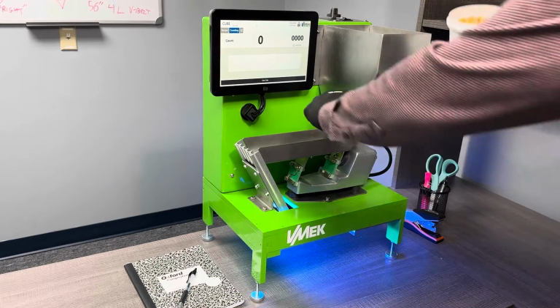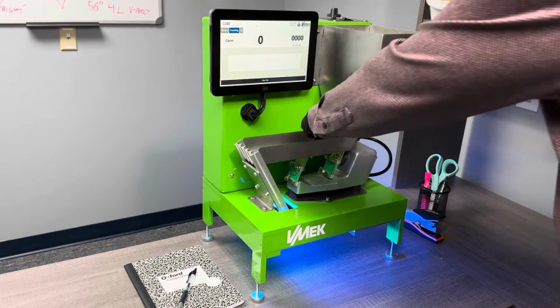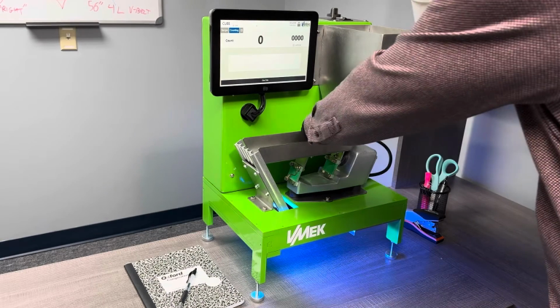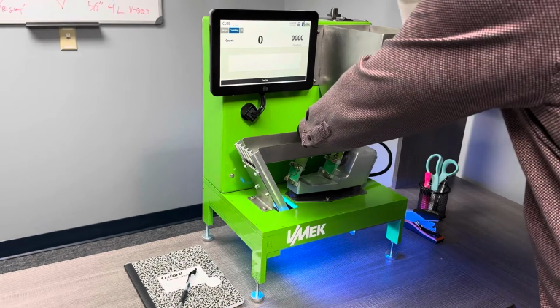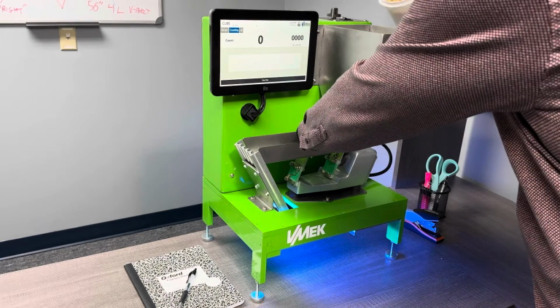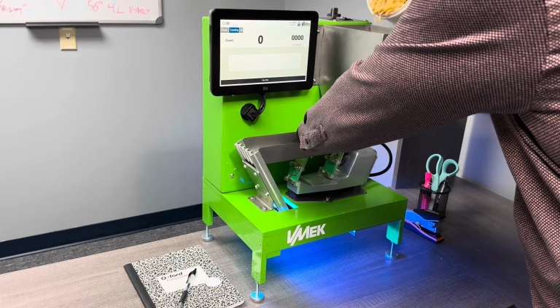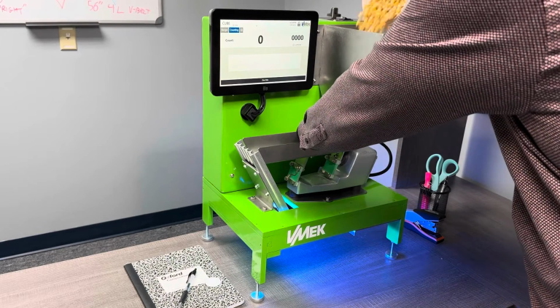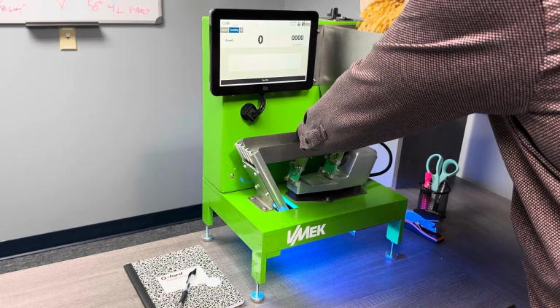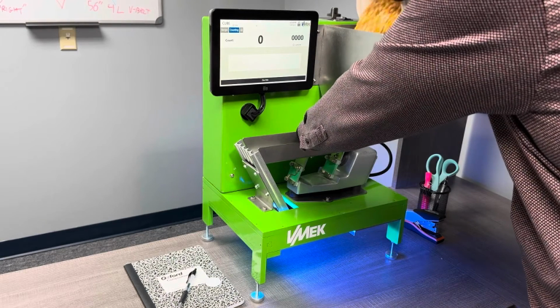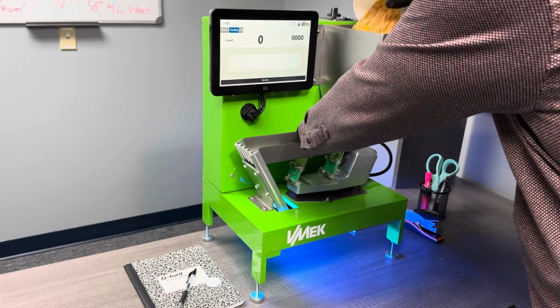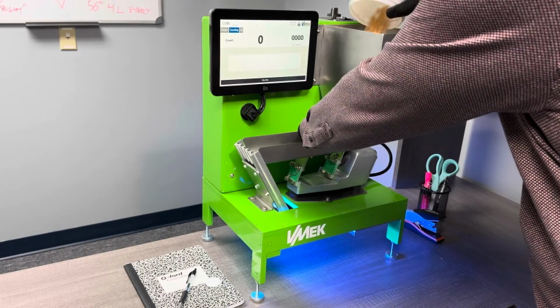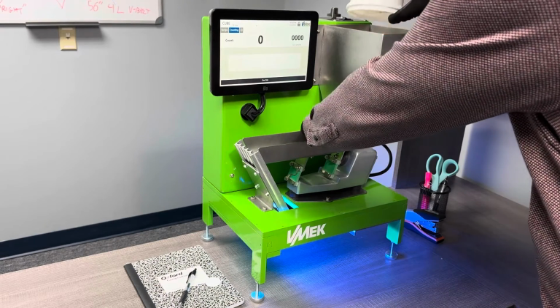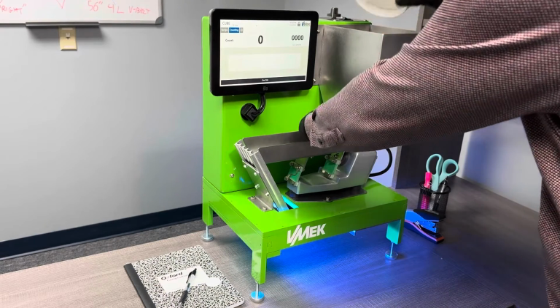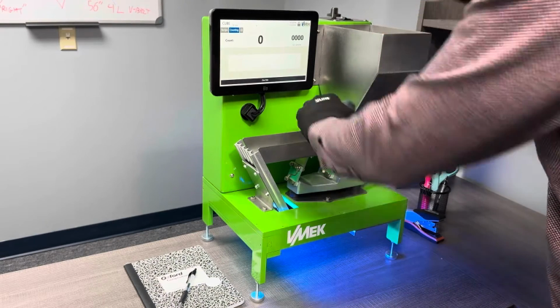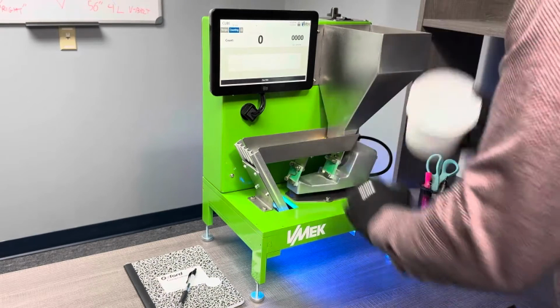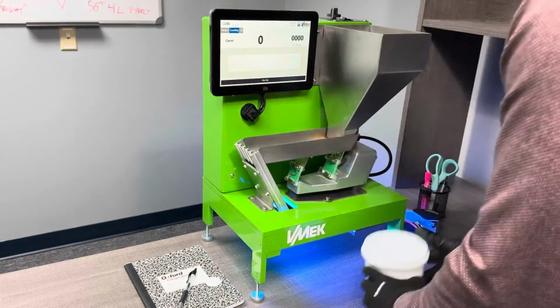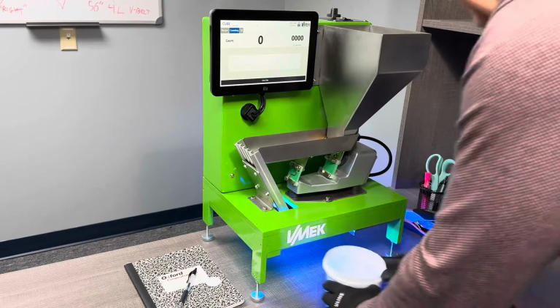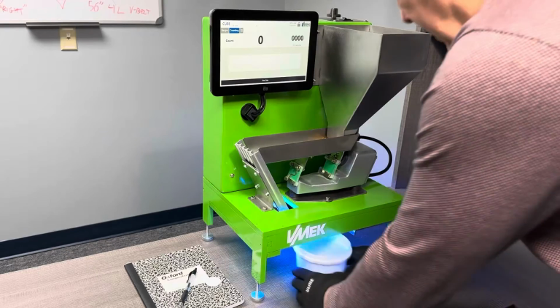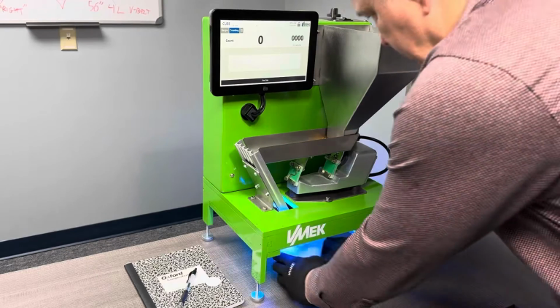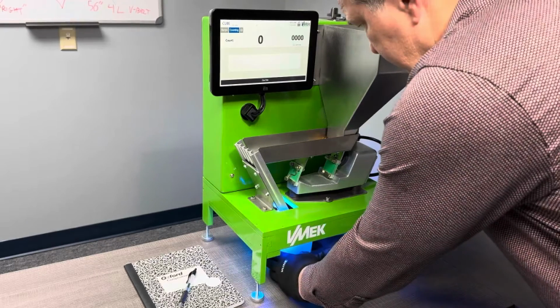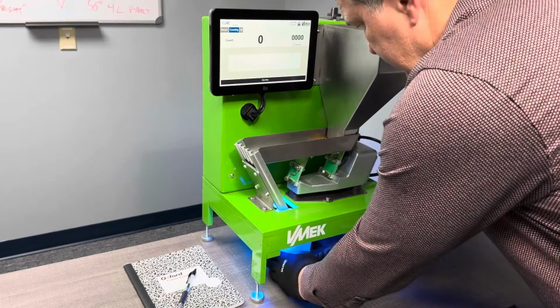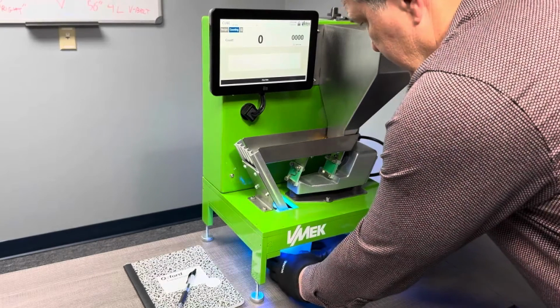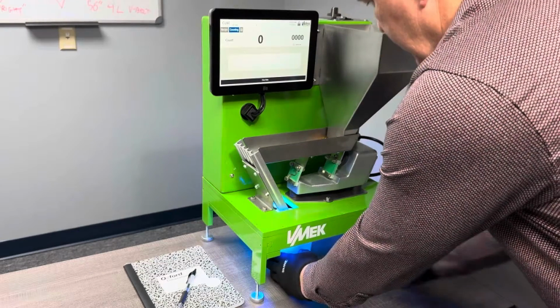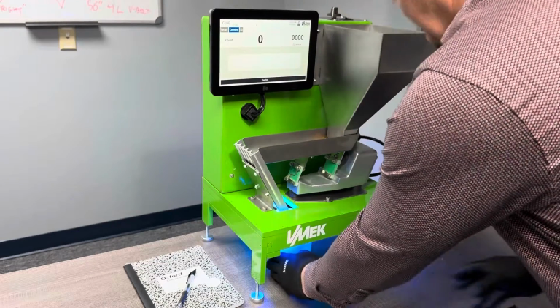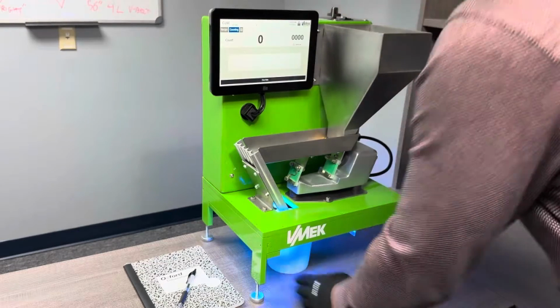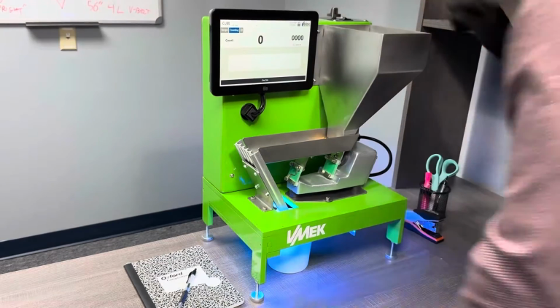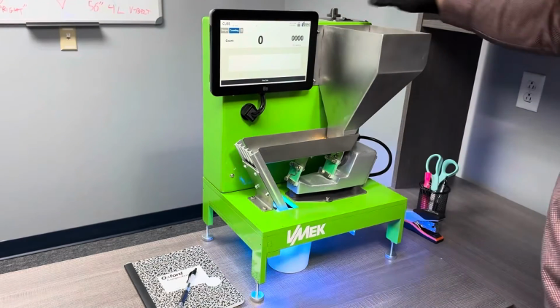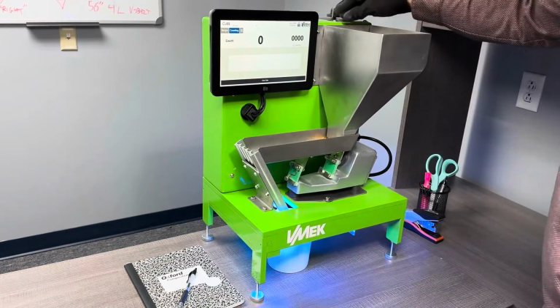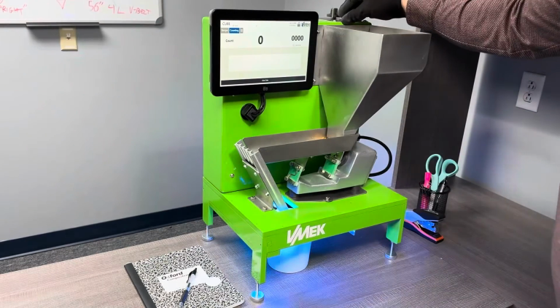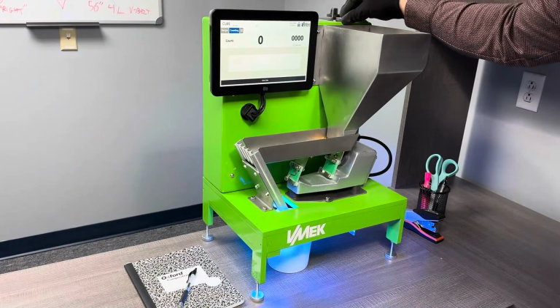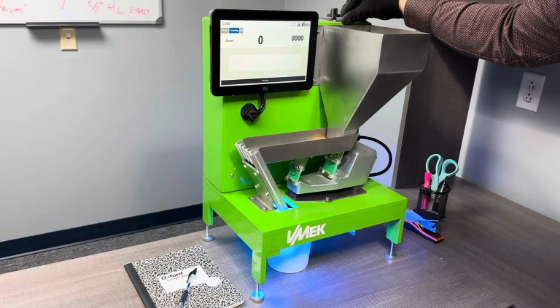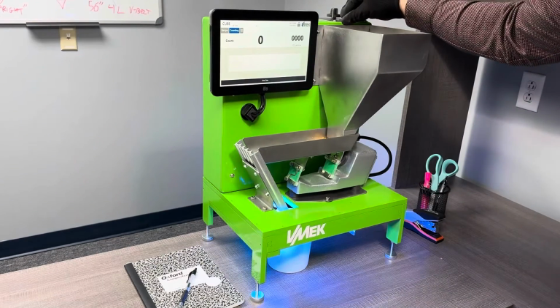Simple to operate — just pour the sample and turn on the feeder, and it starts counting.